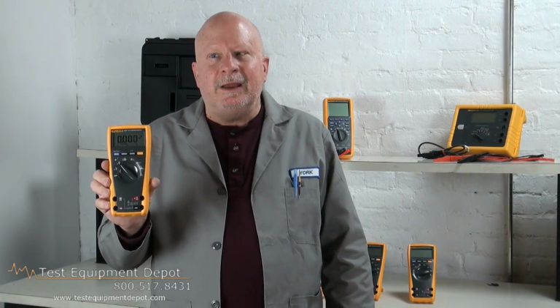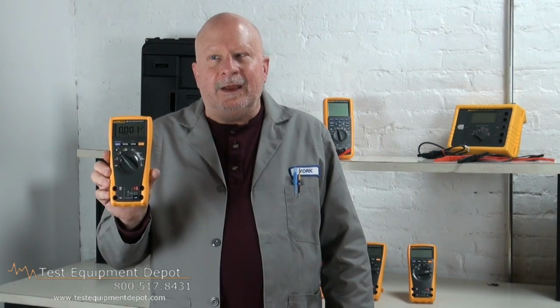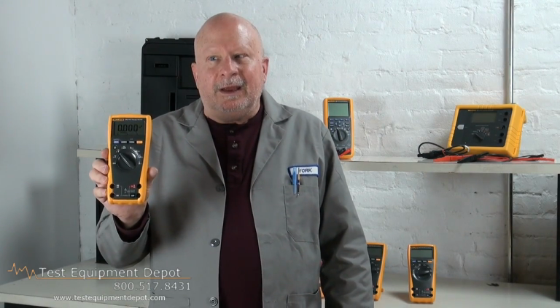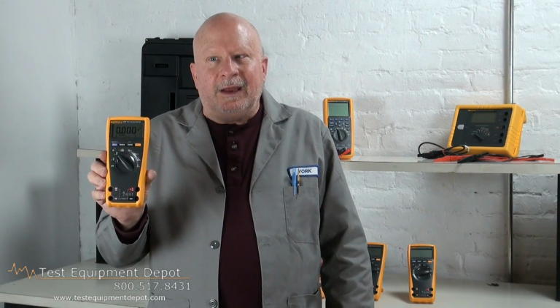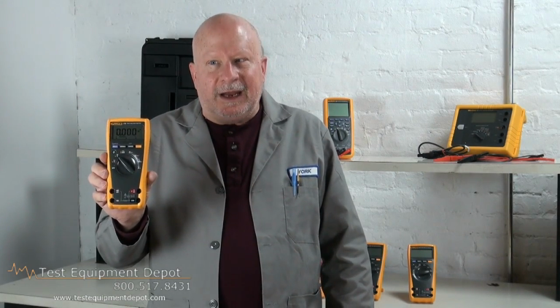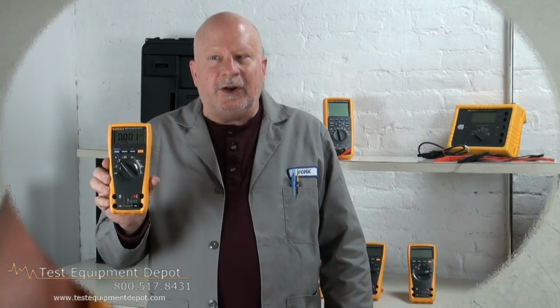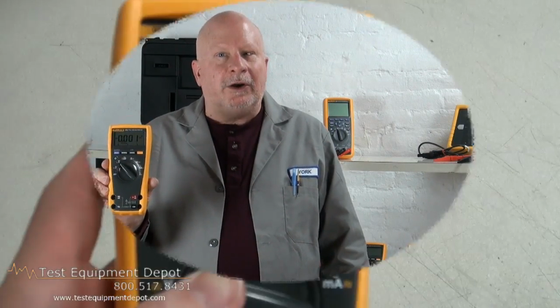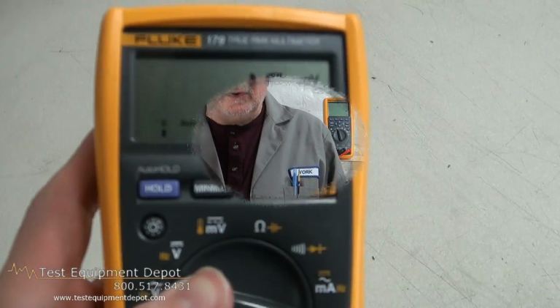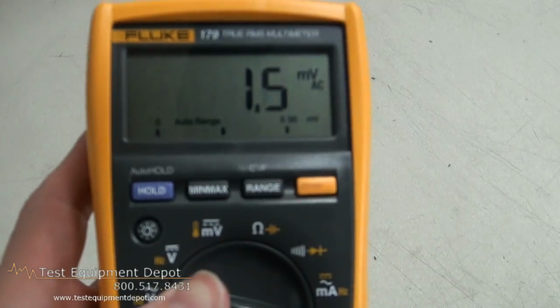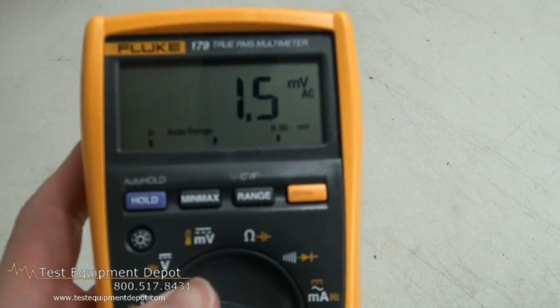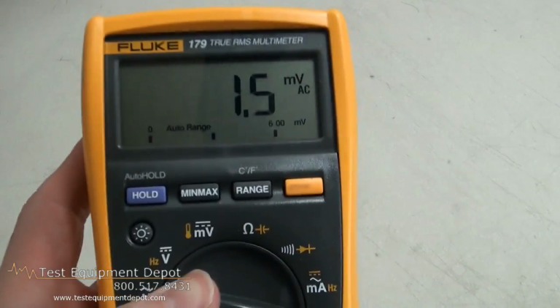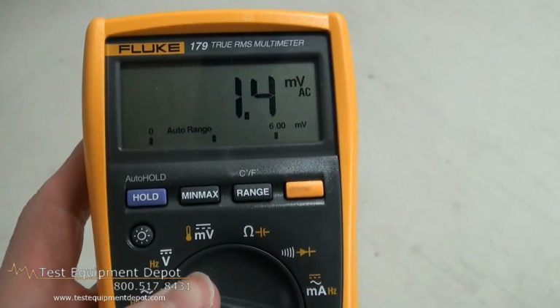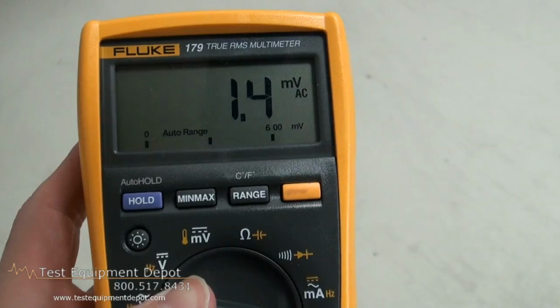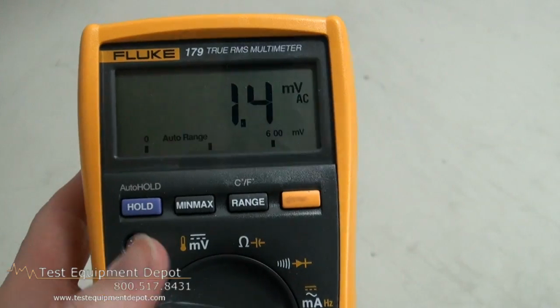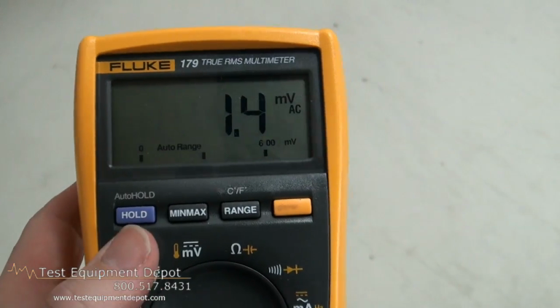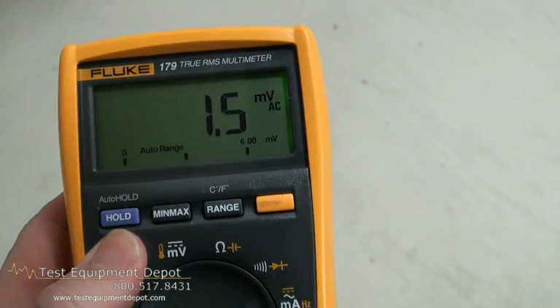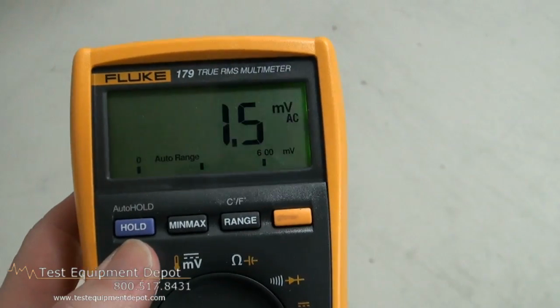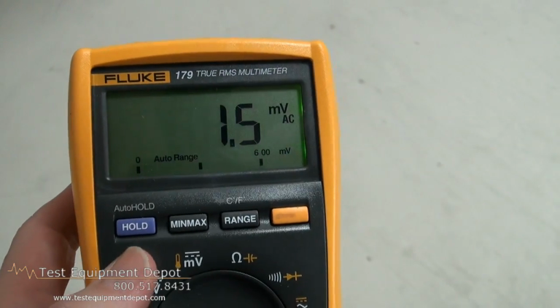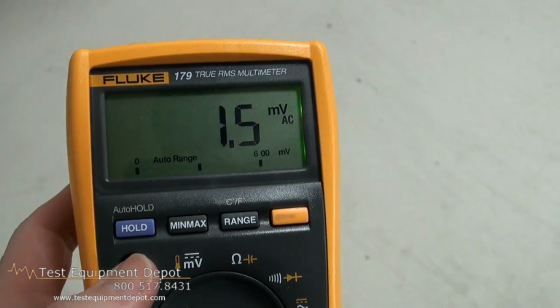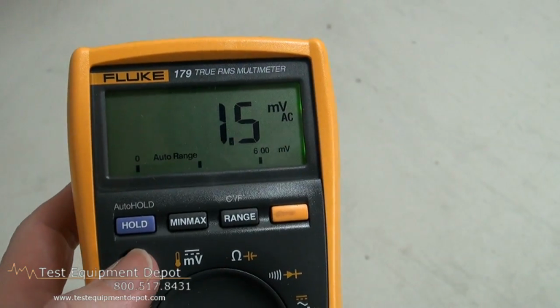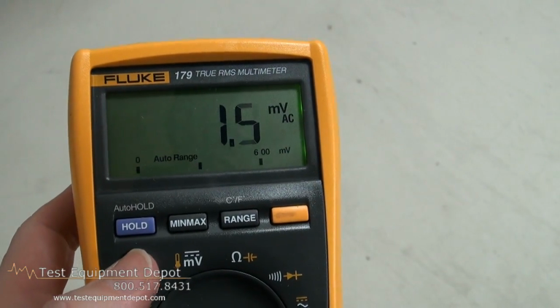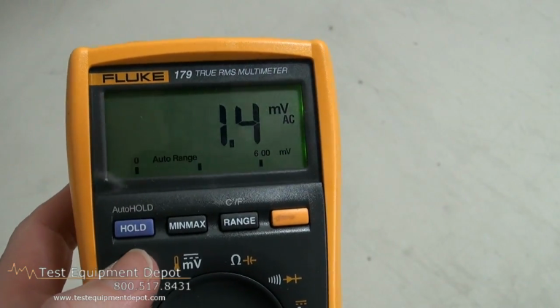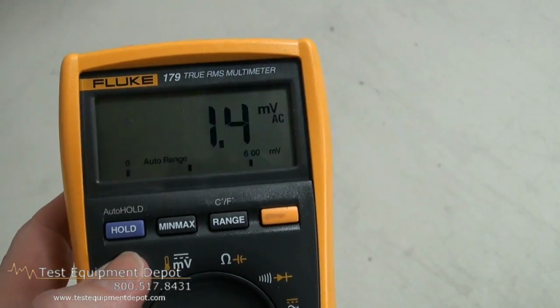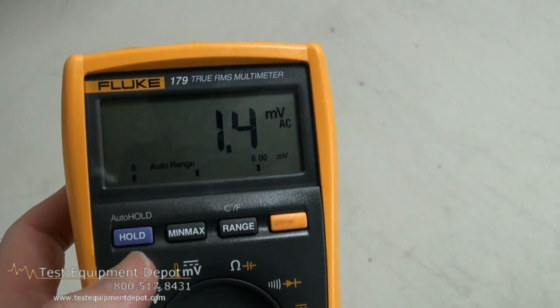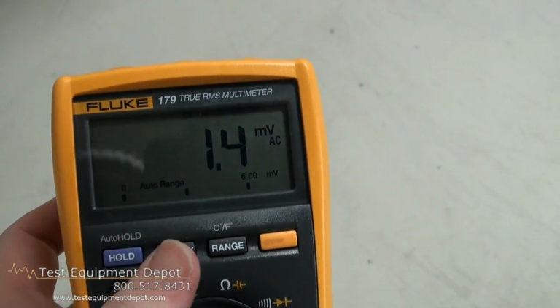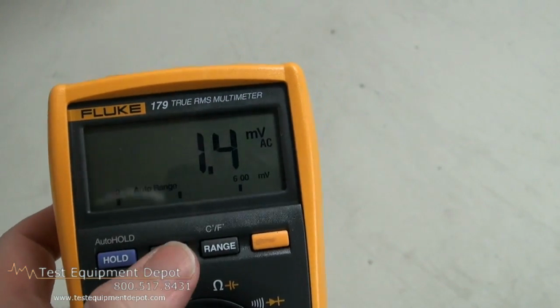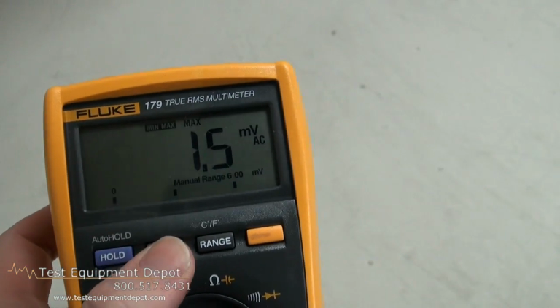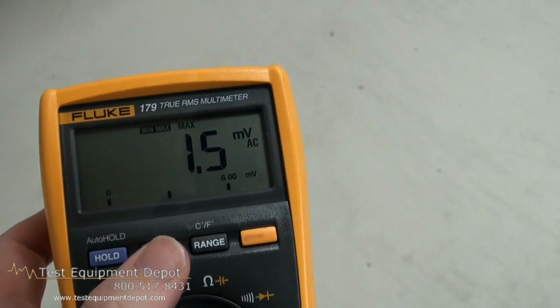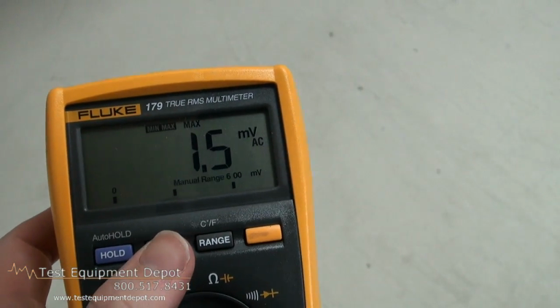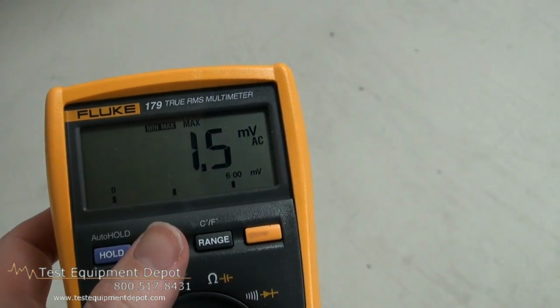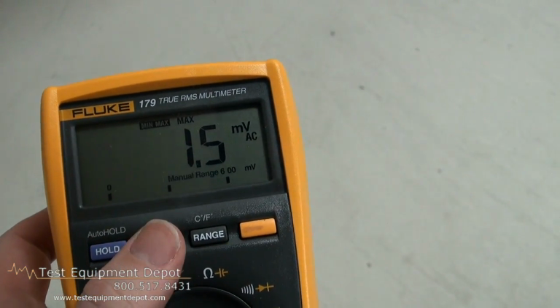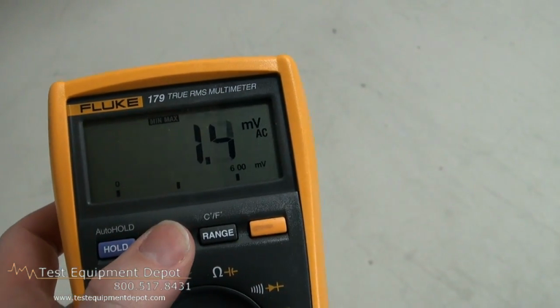It has auto and manual hold. This will also measure frequency, capacitance and resistance.